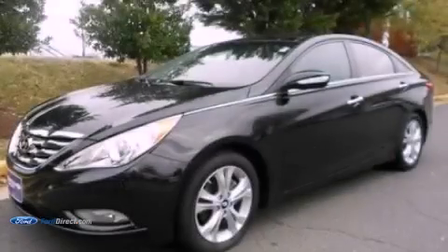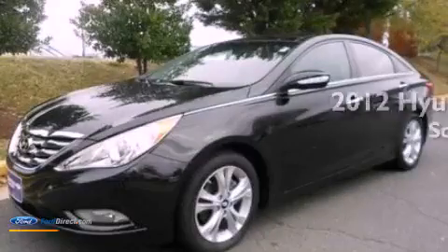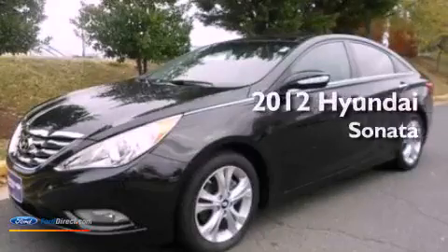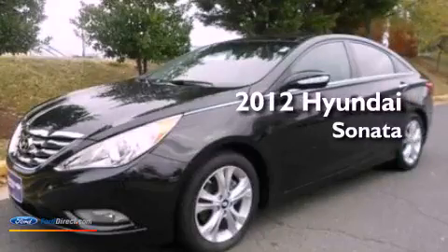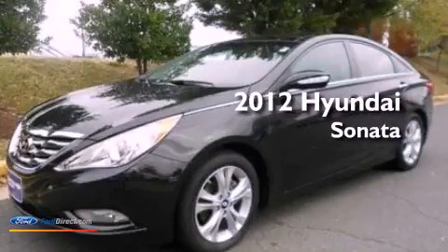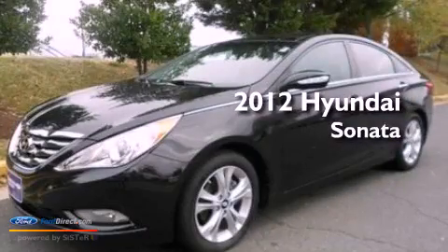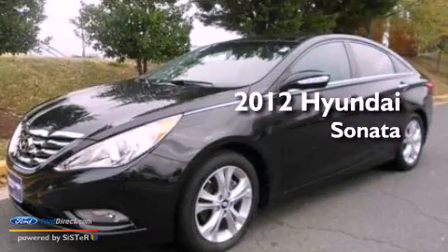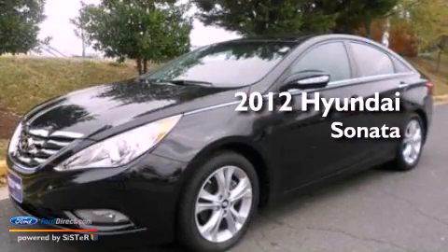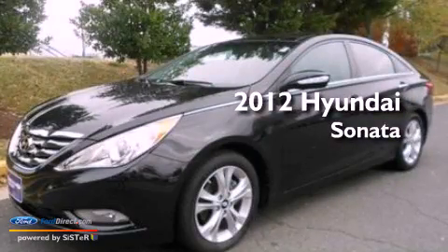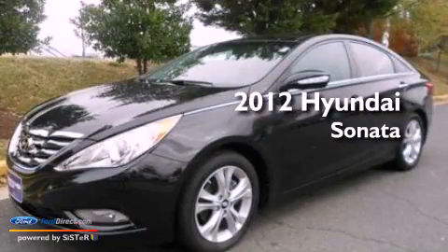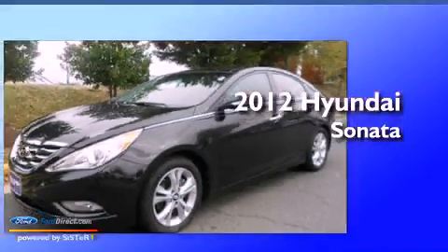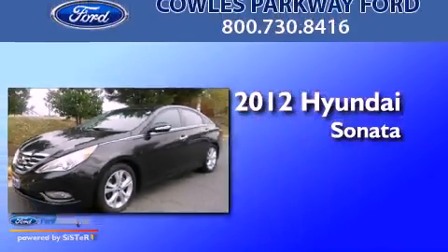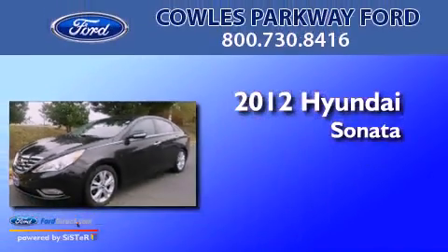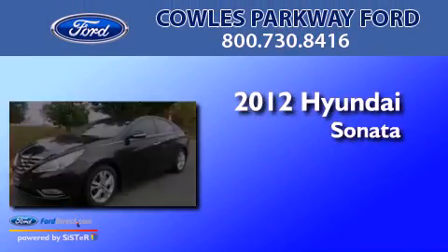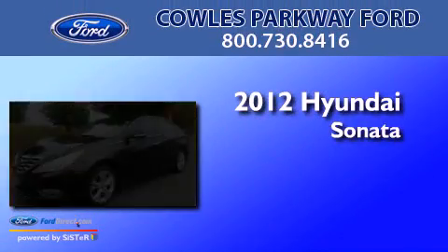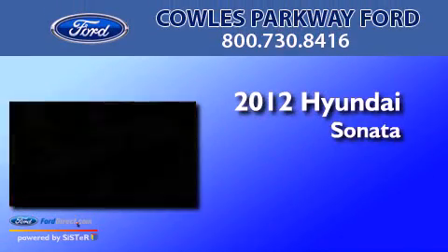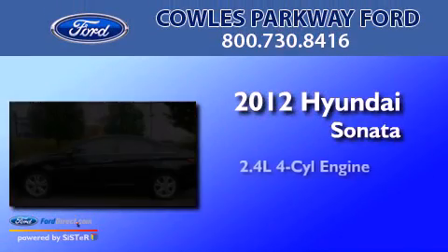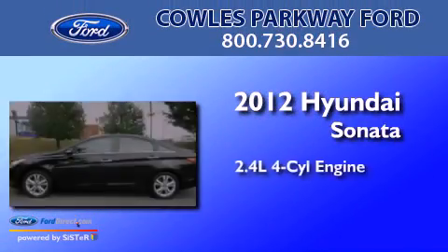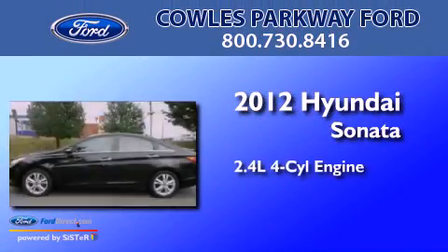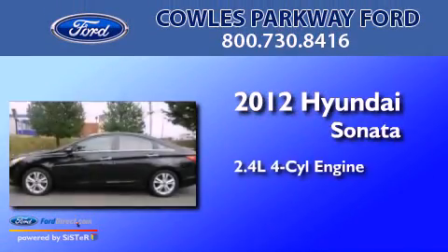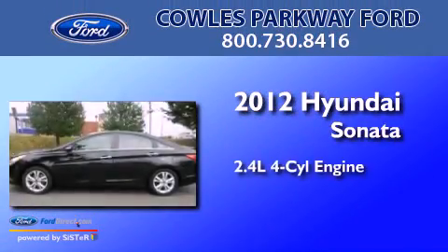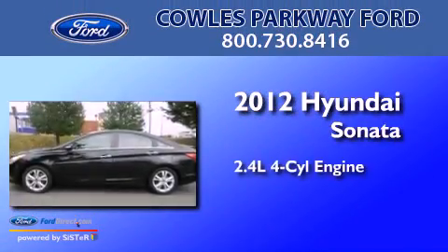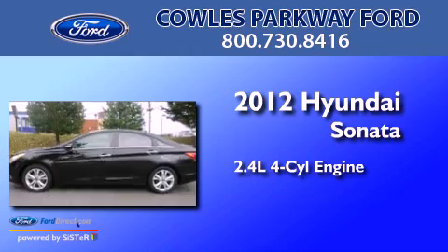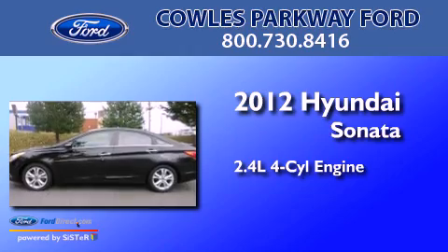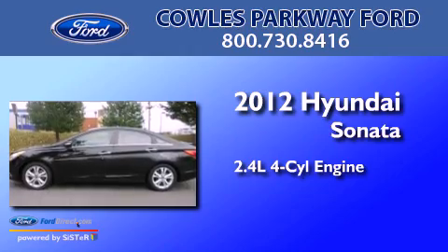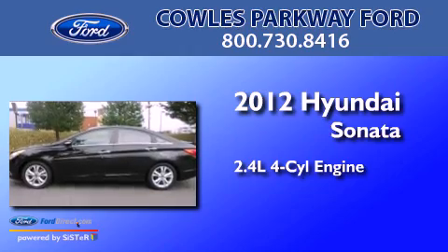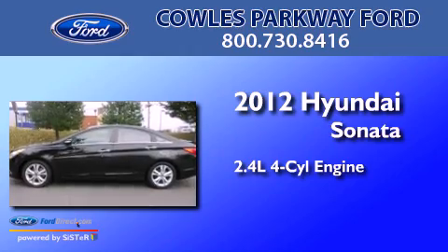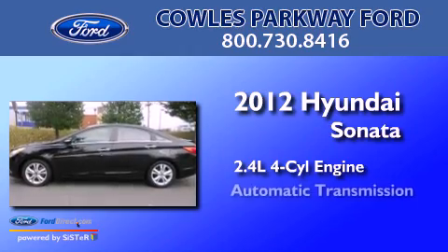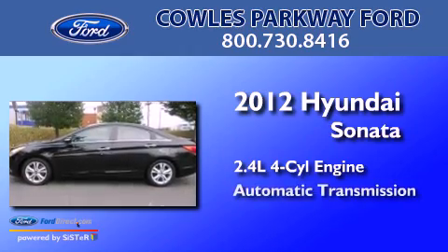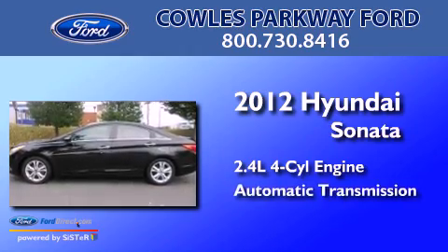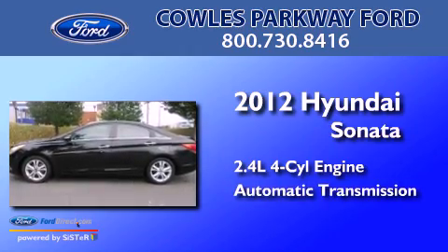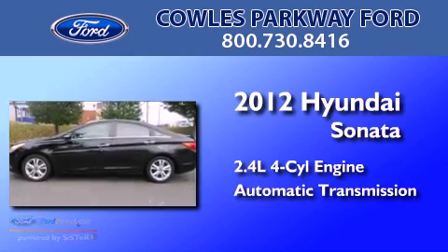This is a 2012 Hyundai Sonata. It has a 2.4-liter four-cylinder engine and an automatic transmission.